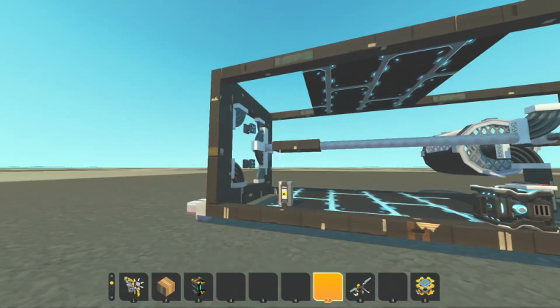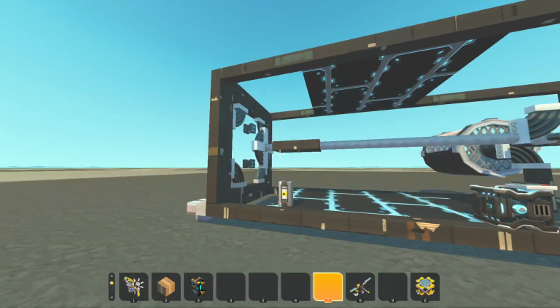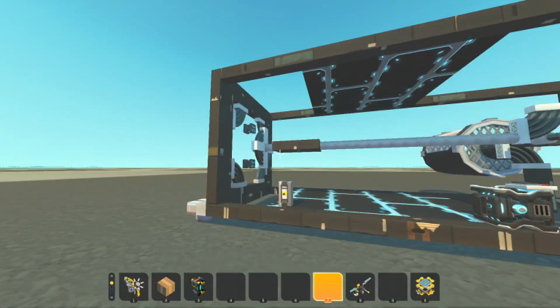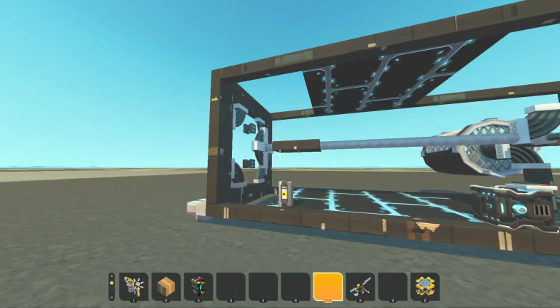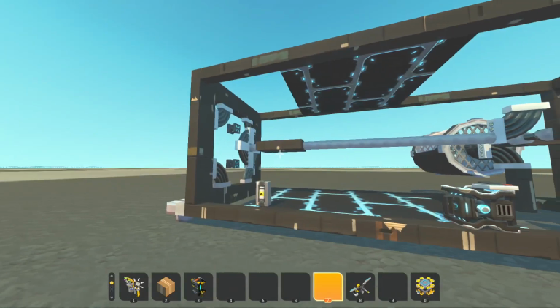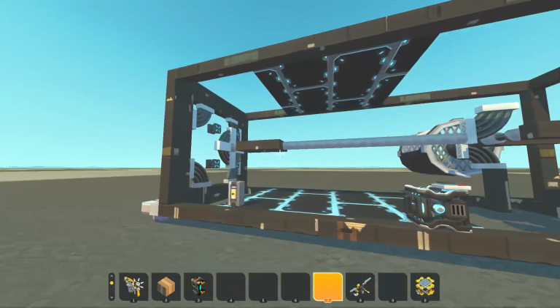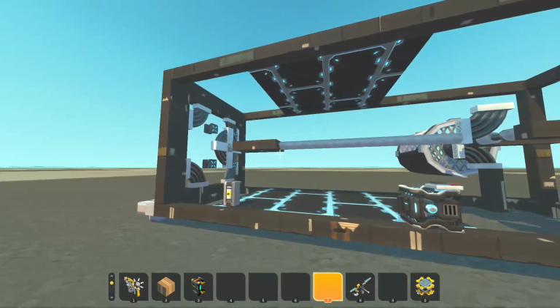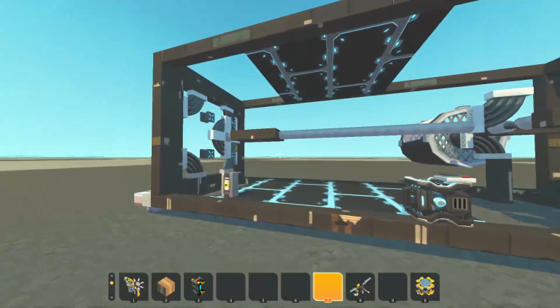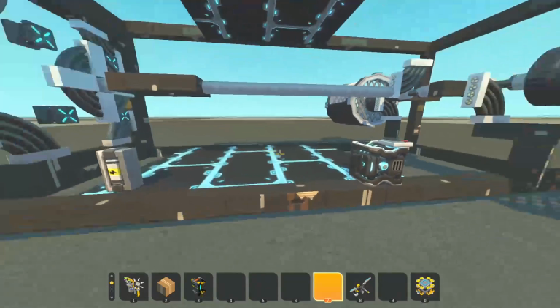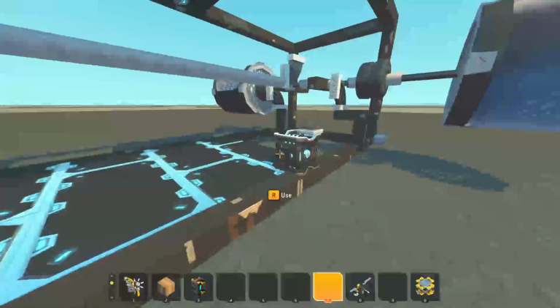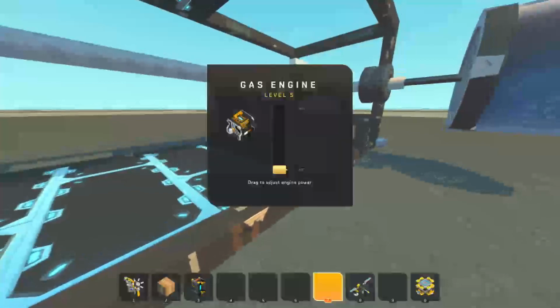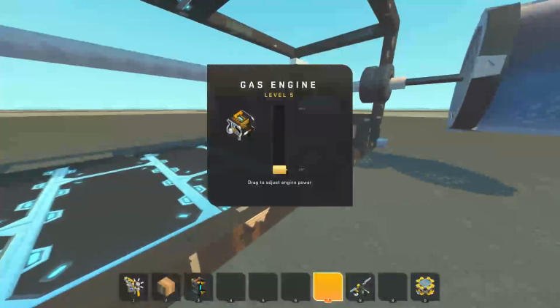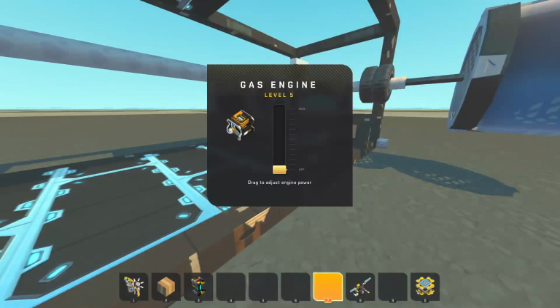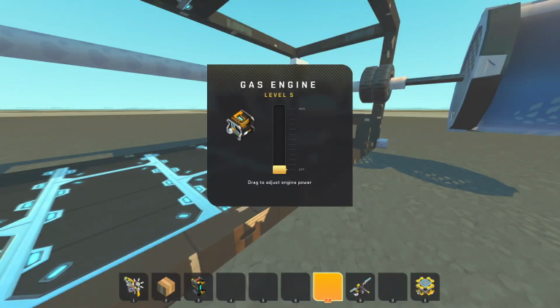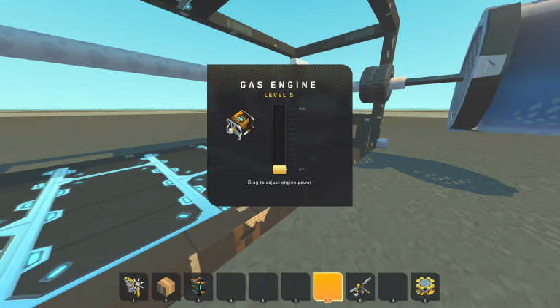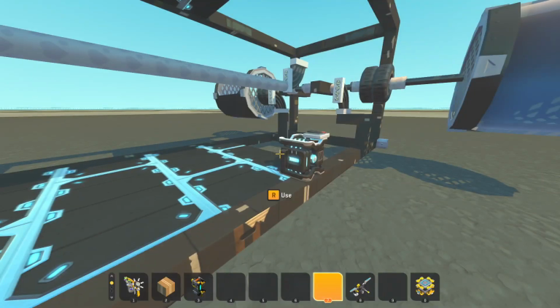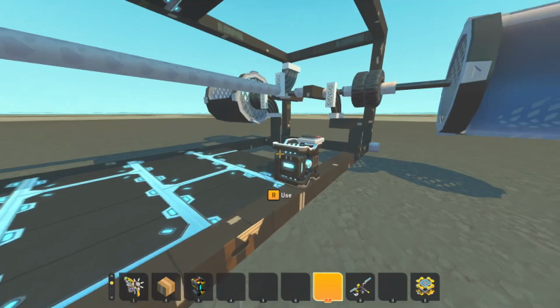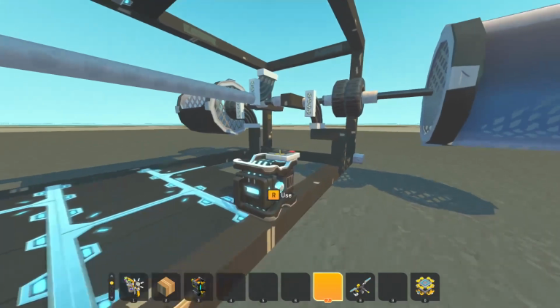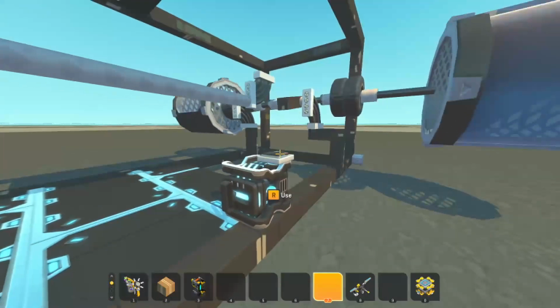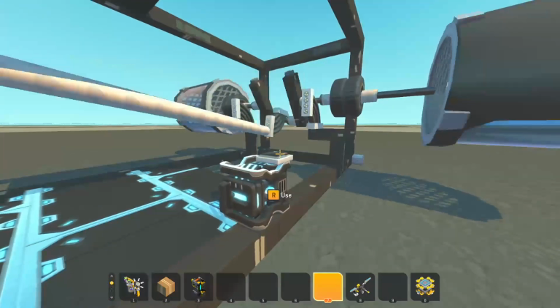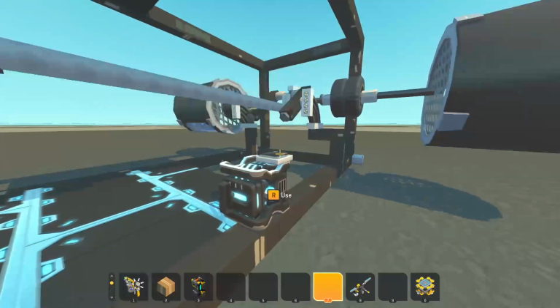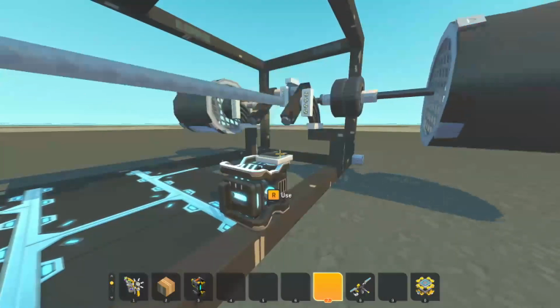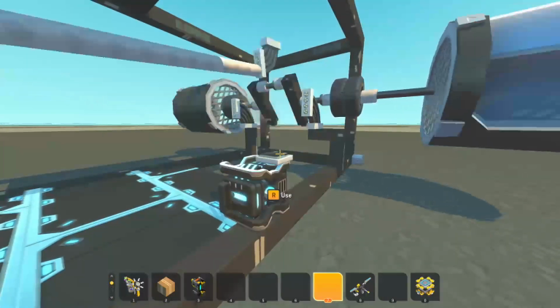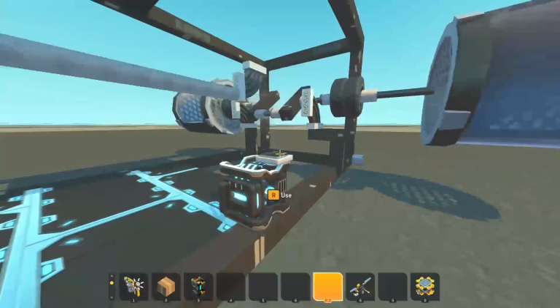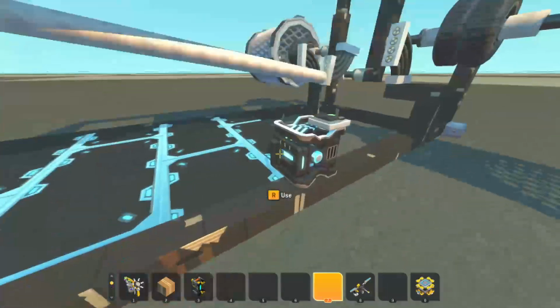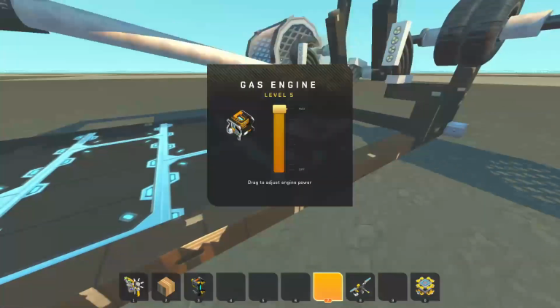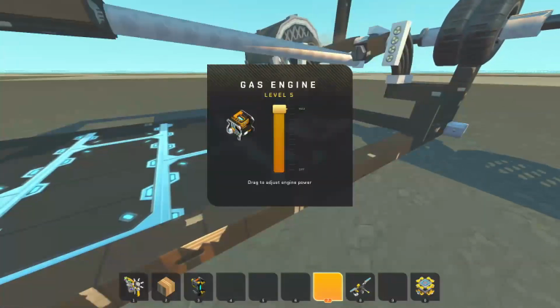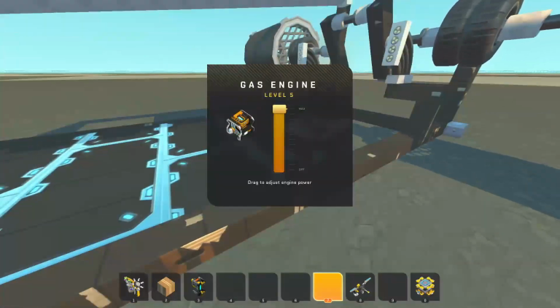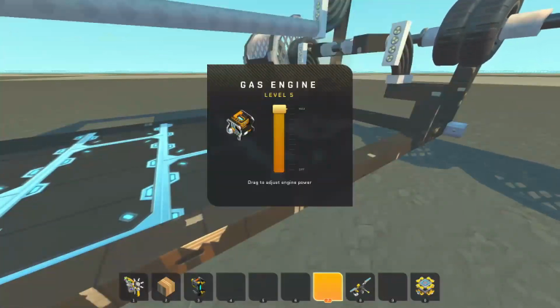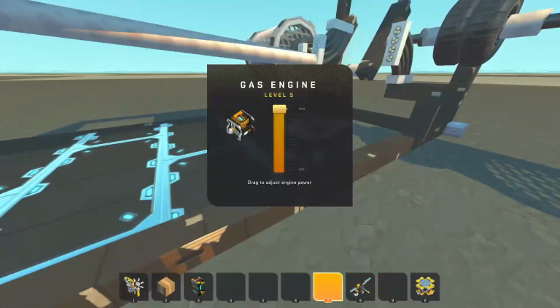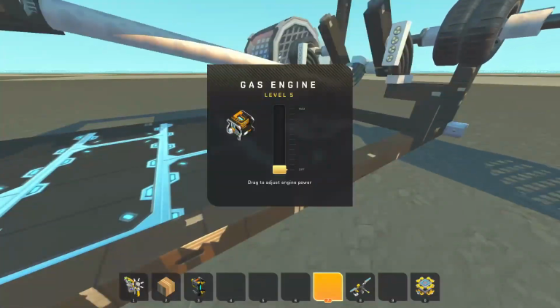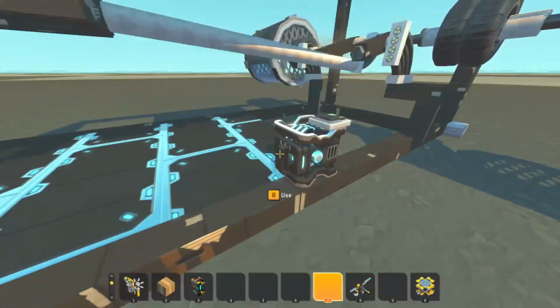What is a pressure engine, you may be wondering? It is an engine that takes advantage of the pressure effect of a piston.